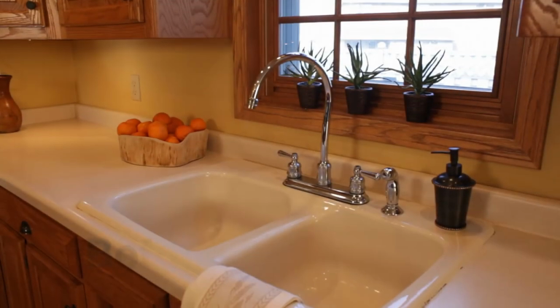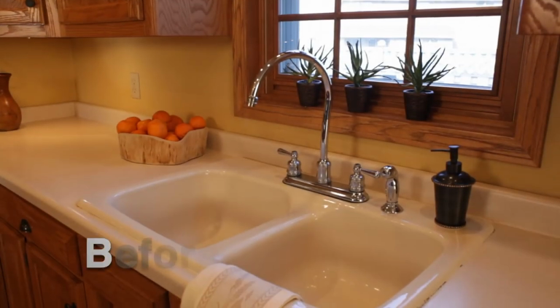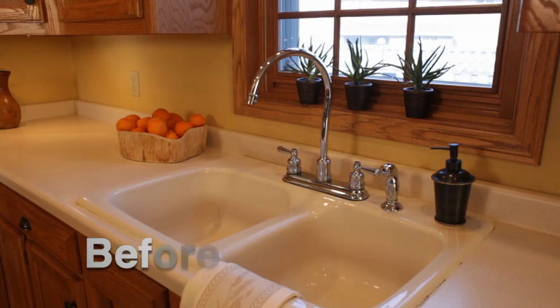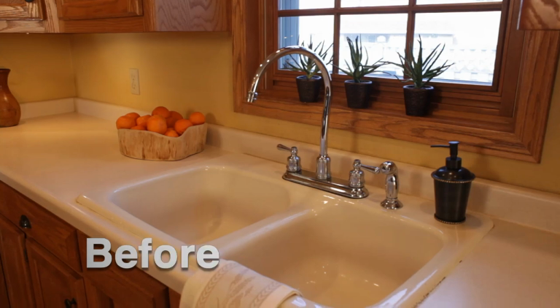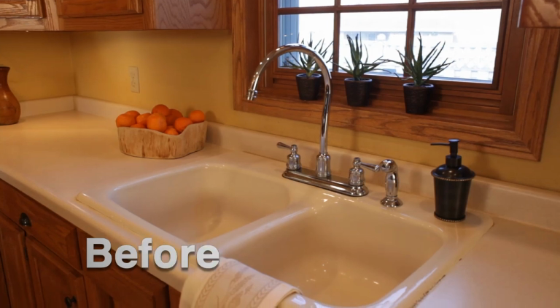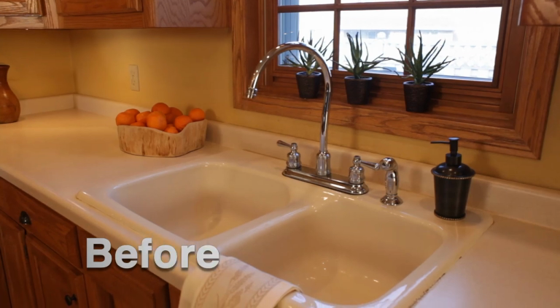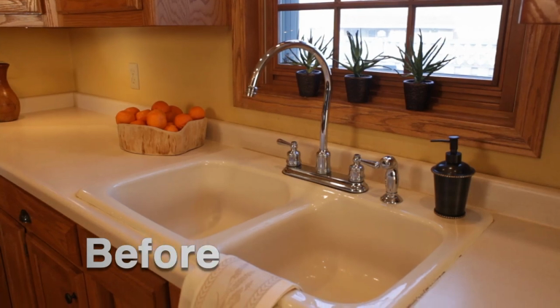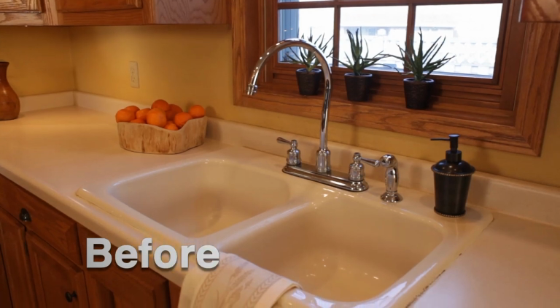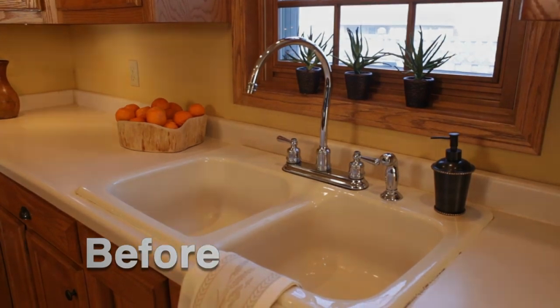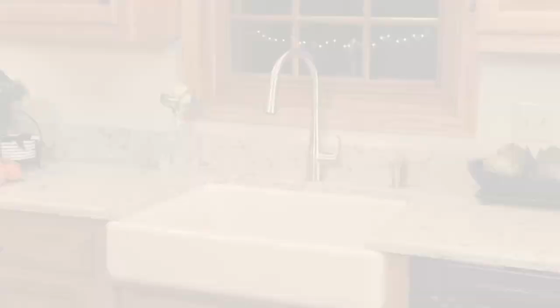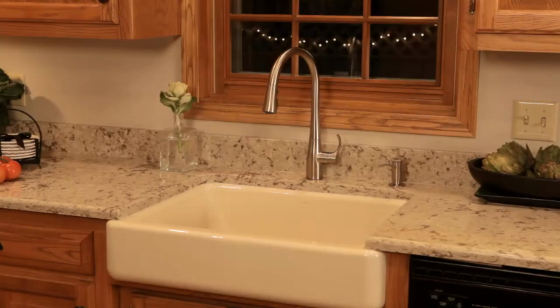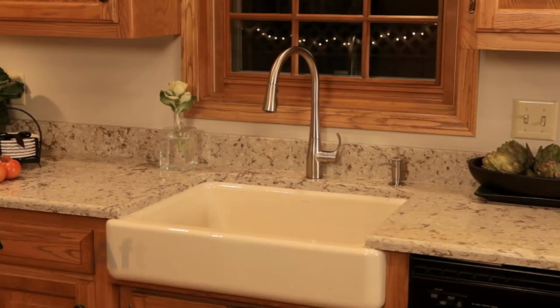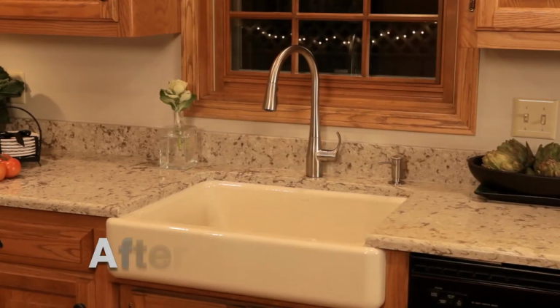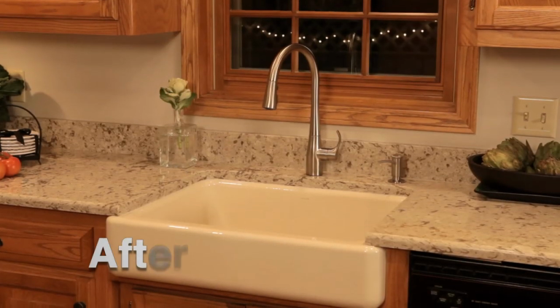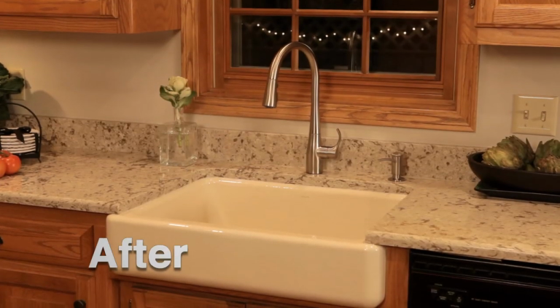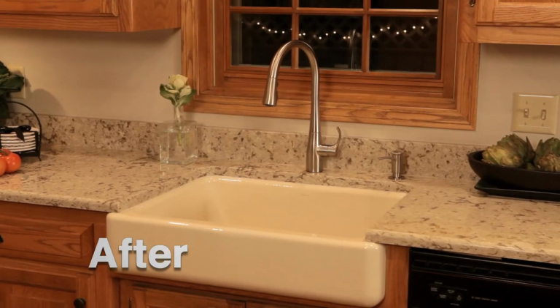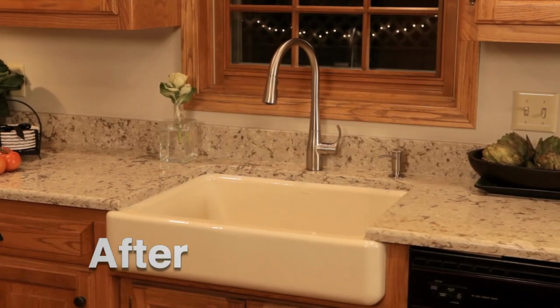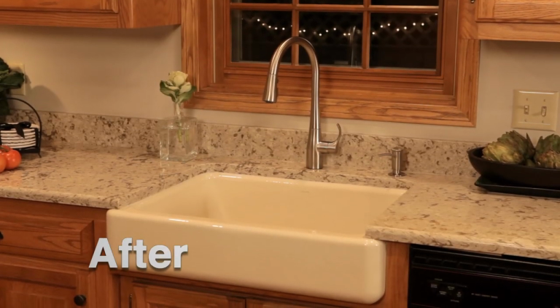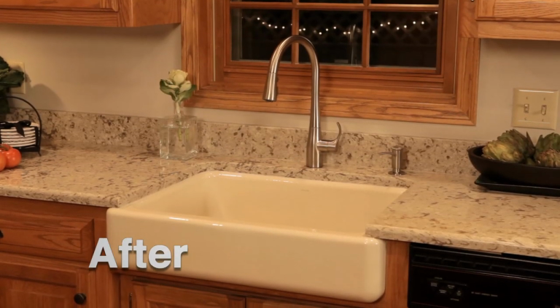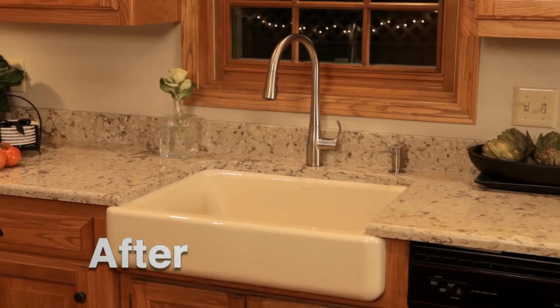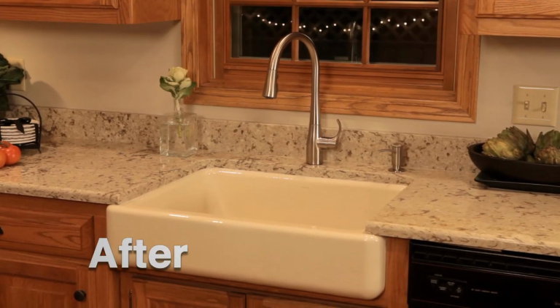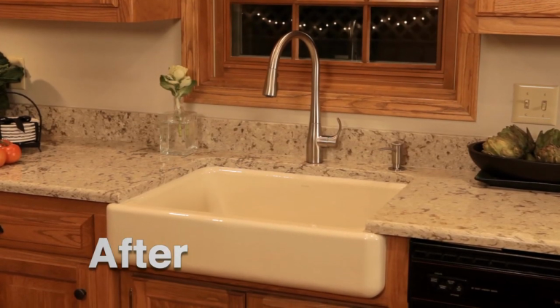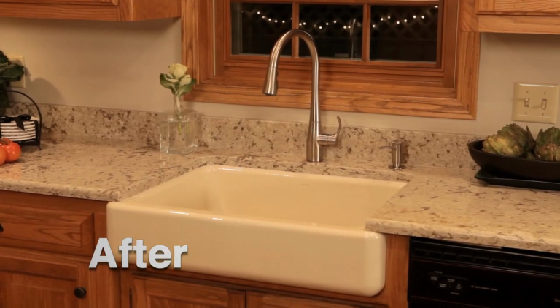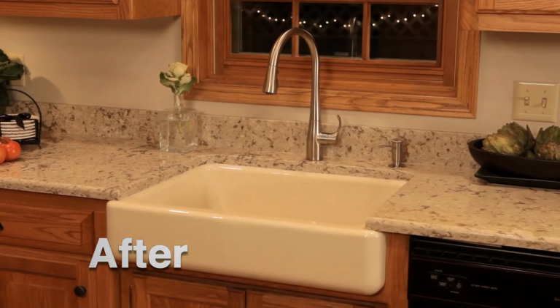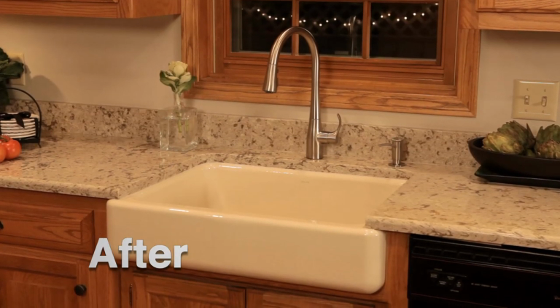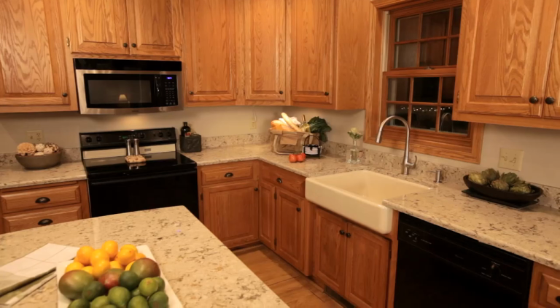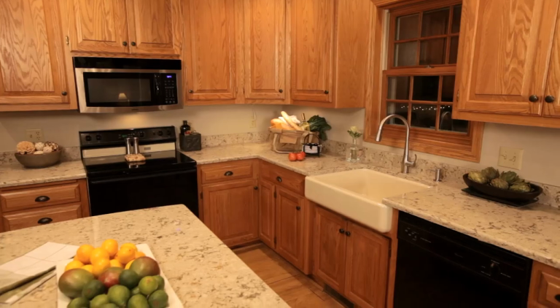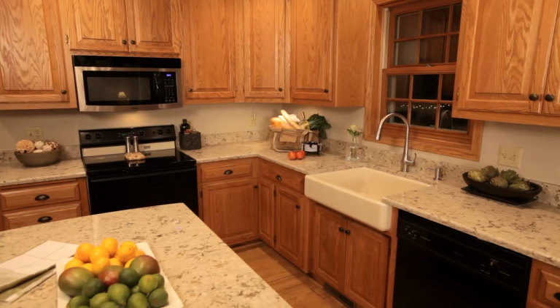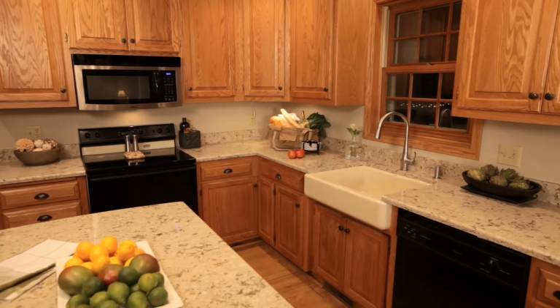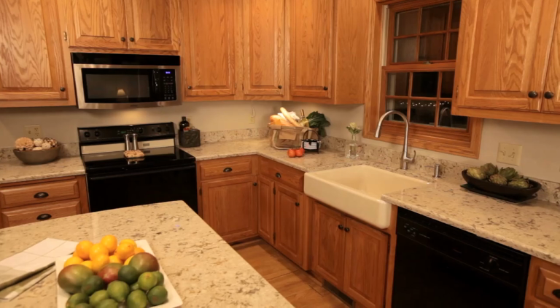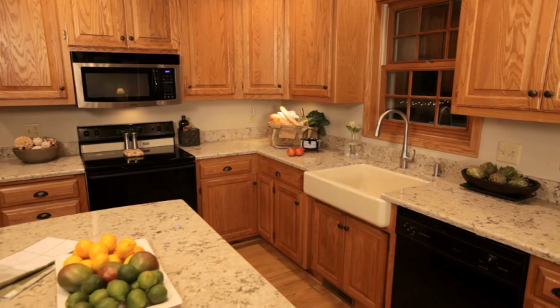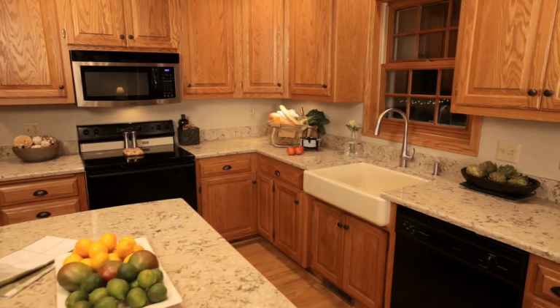Make a big impact today in your kitchen with minimal effort and at a fraction of the cost of a full kitchen remodel.